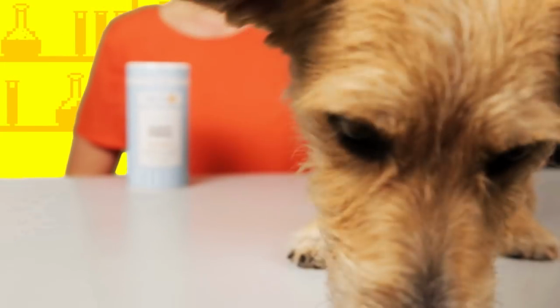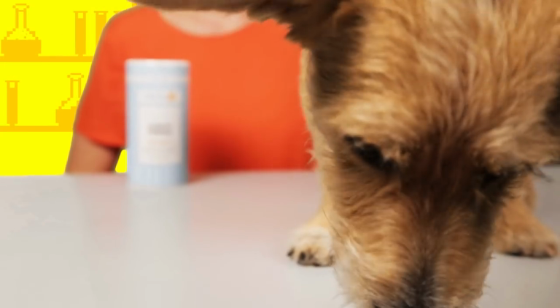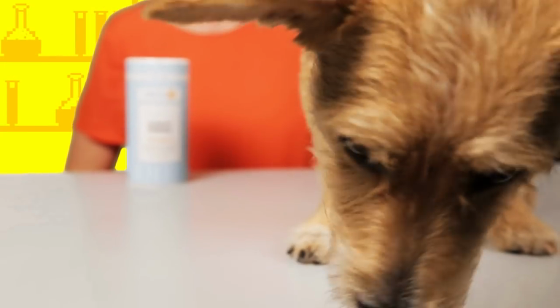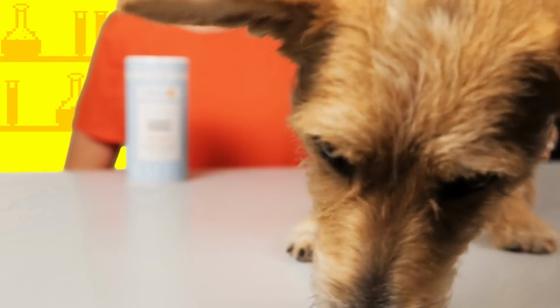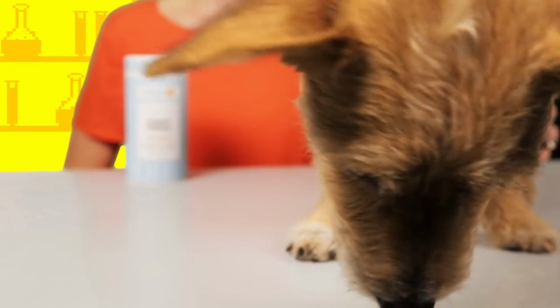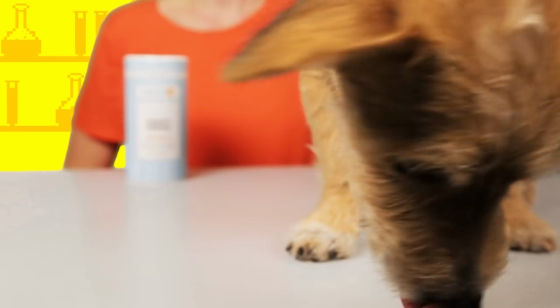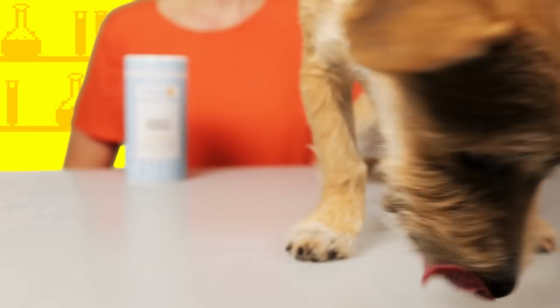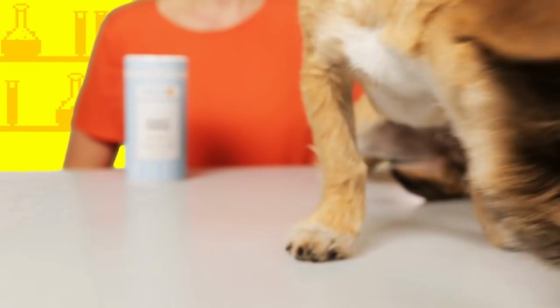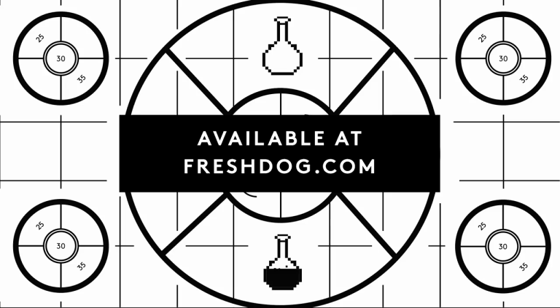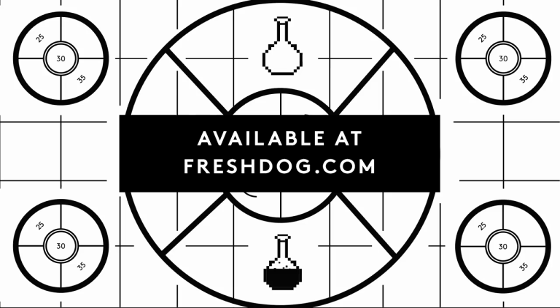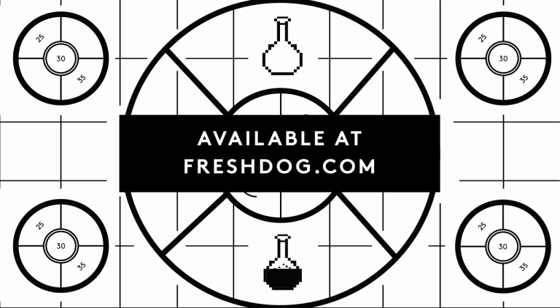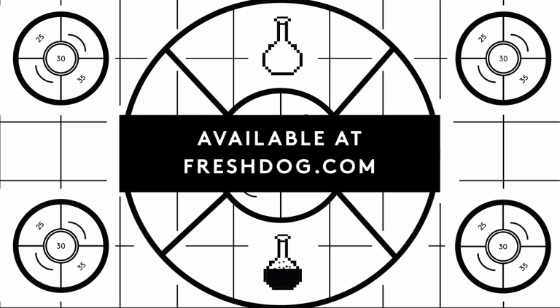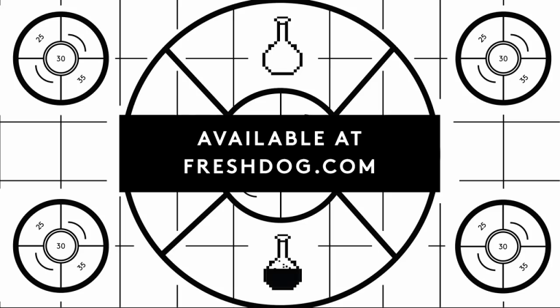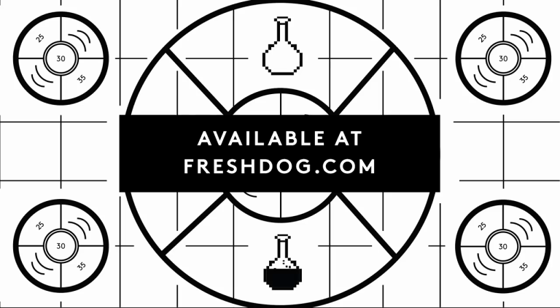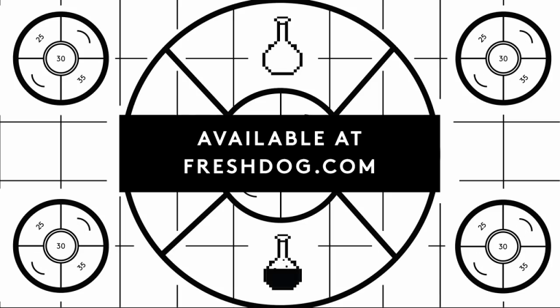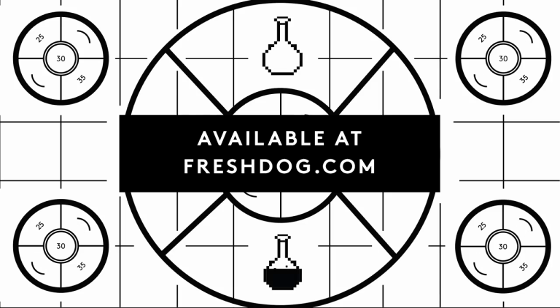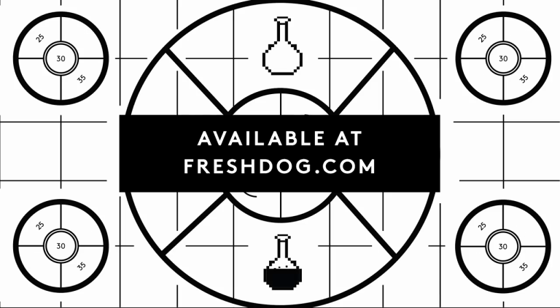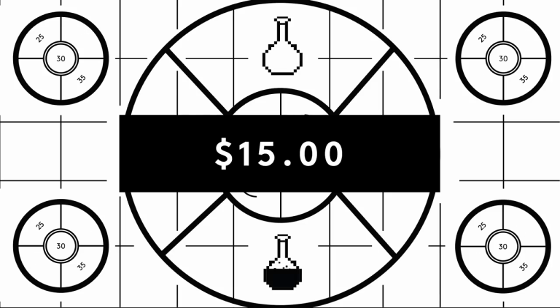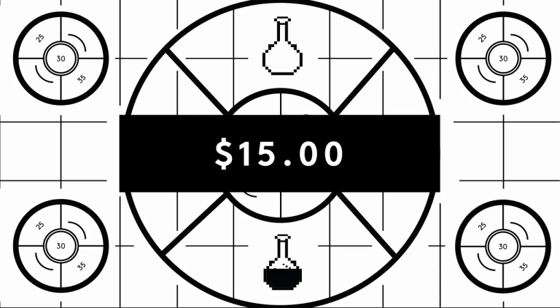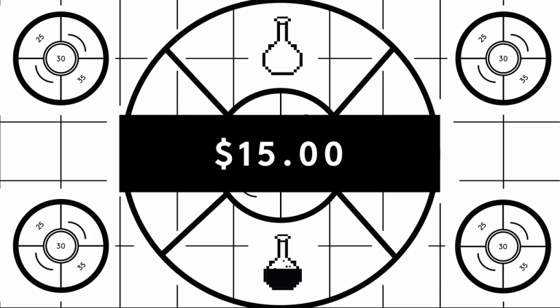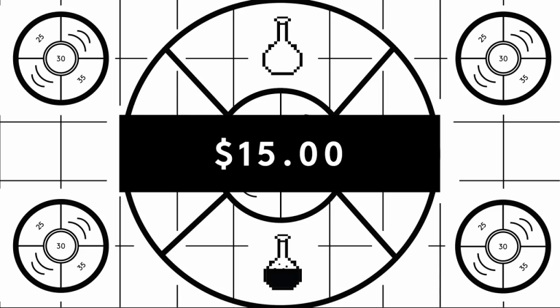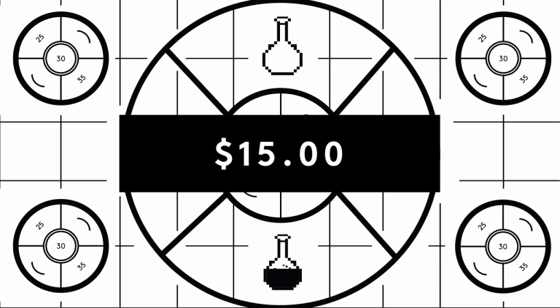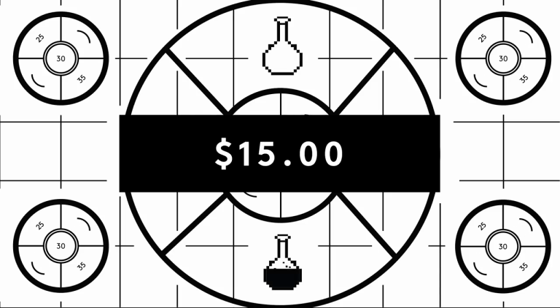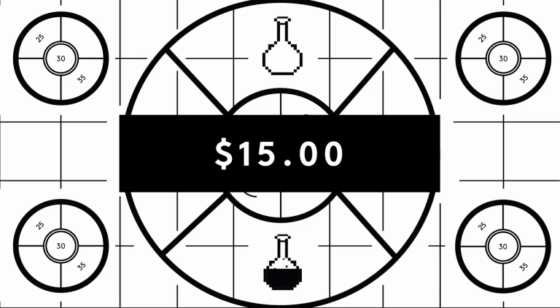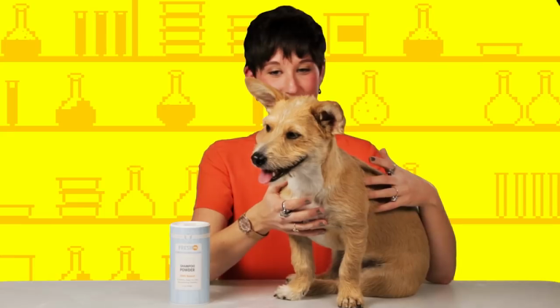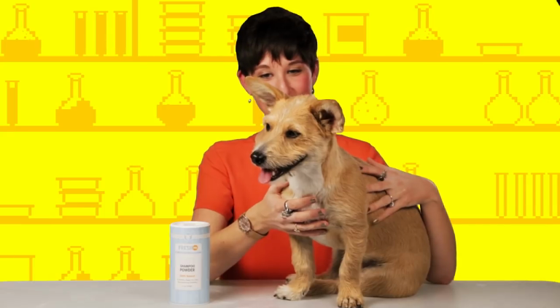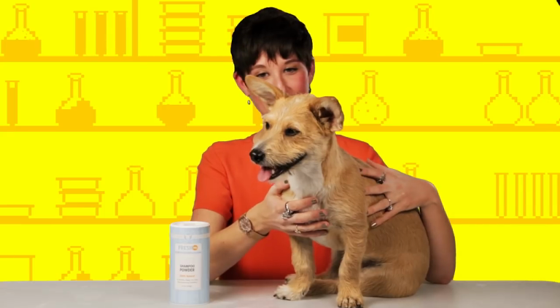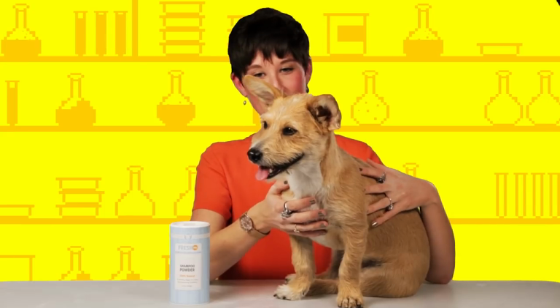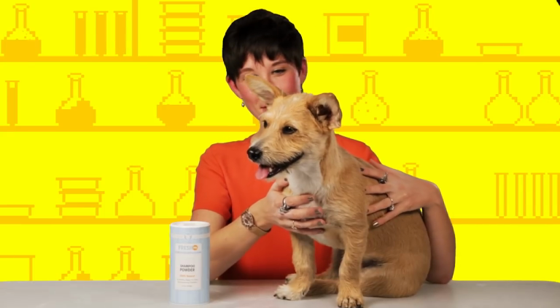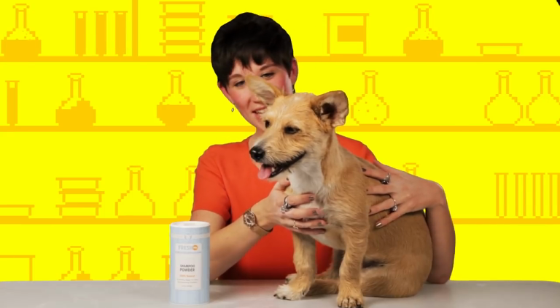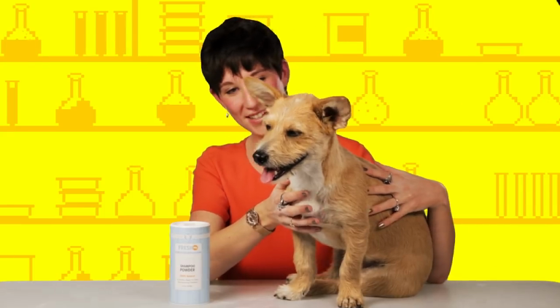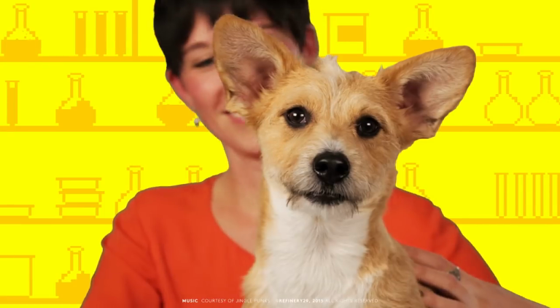This is available at freshdog.com for $15. What did you think, Hazel?